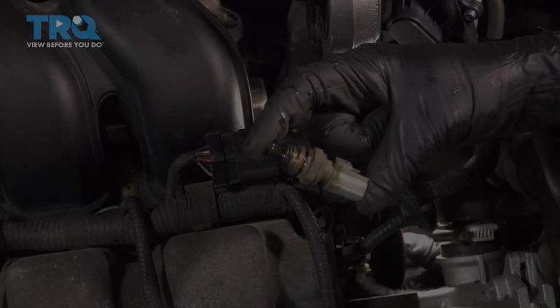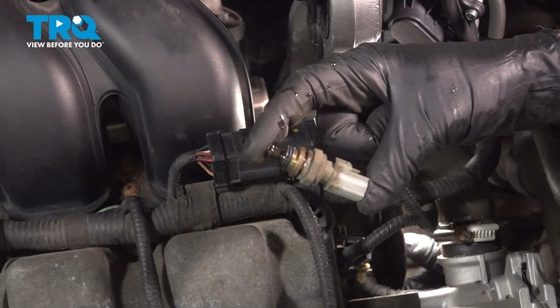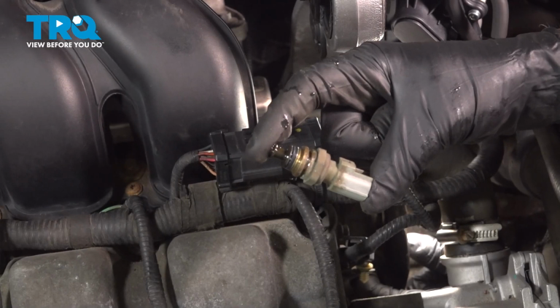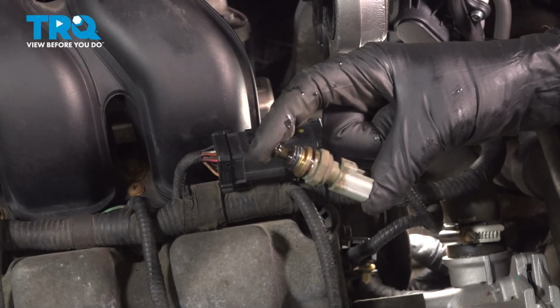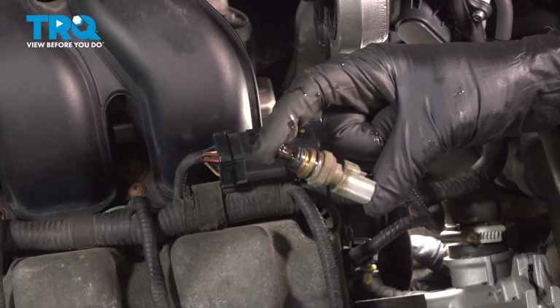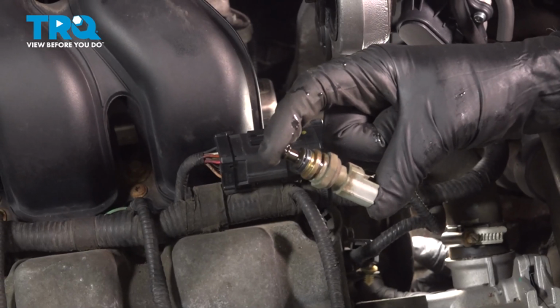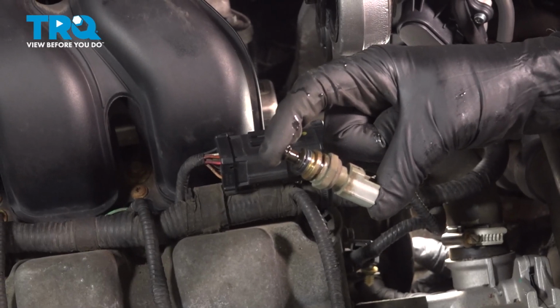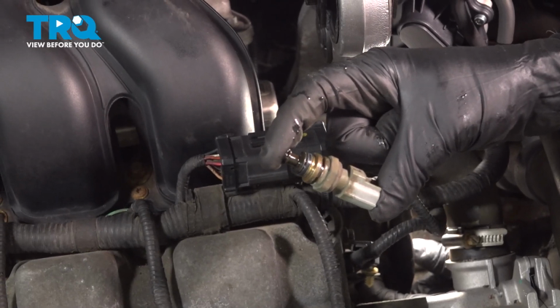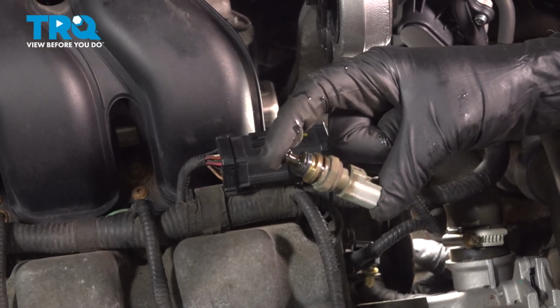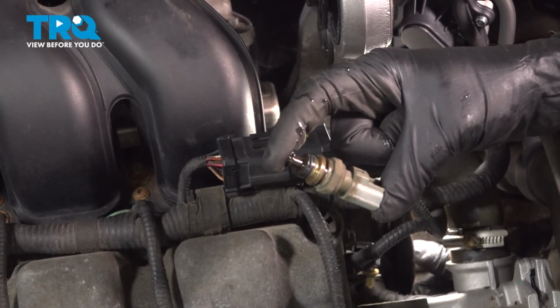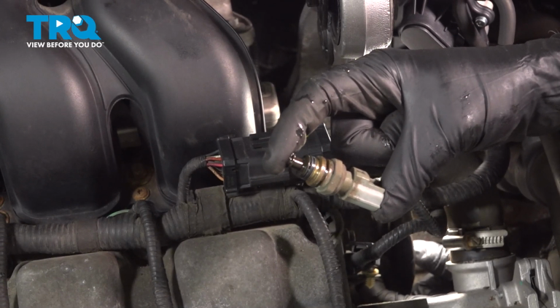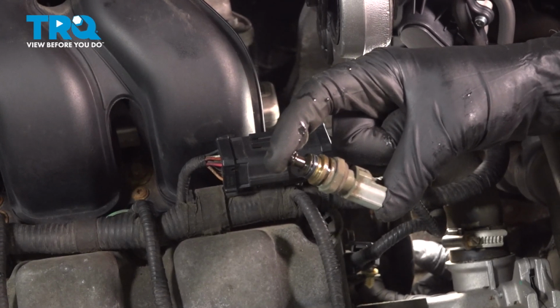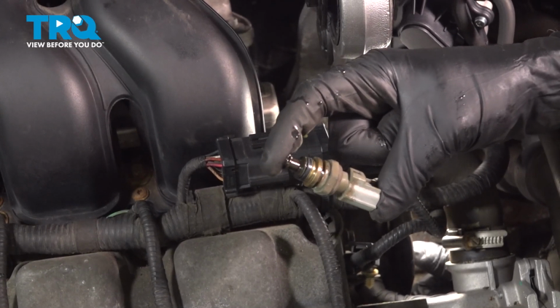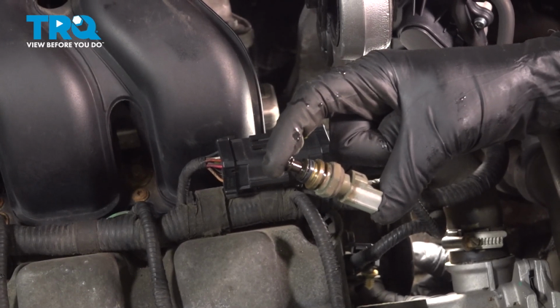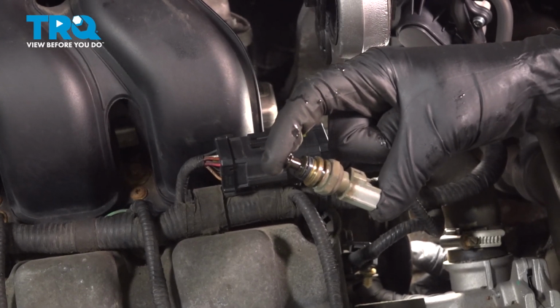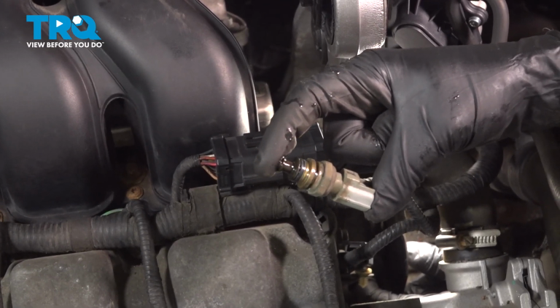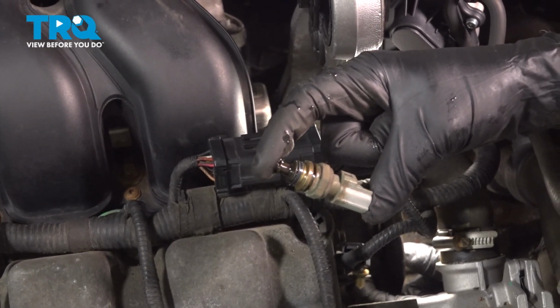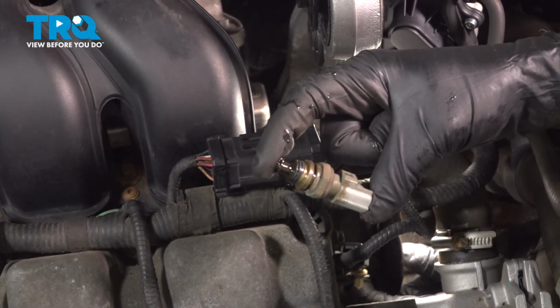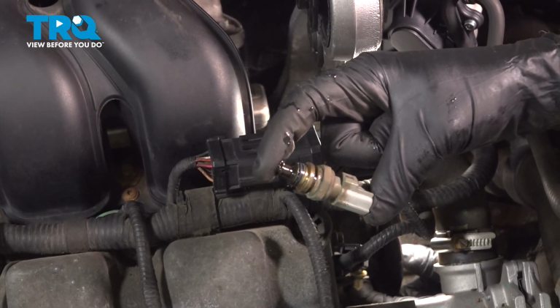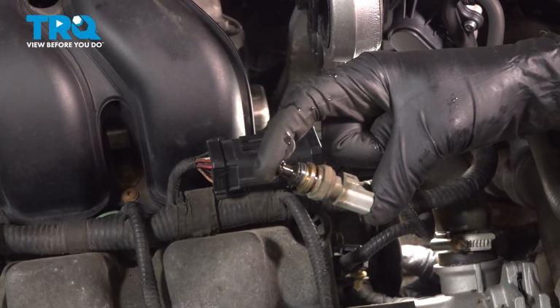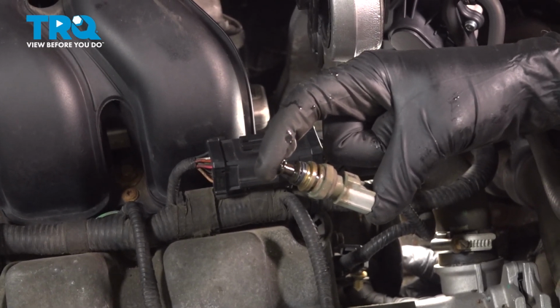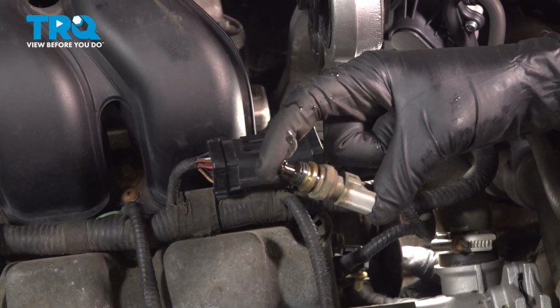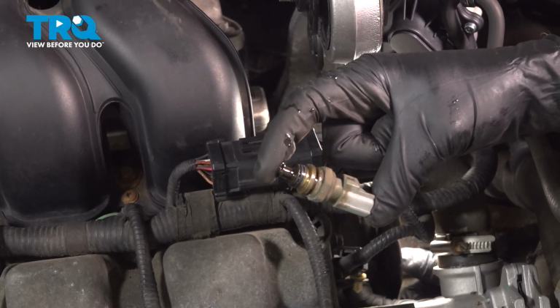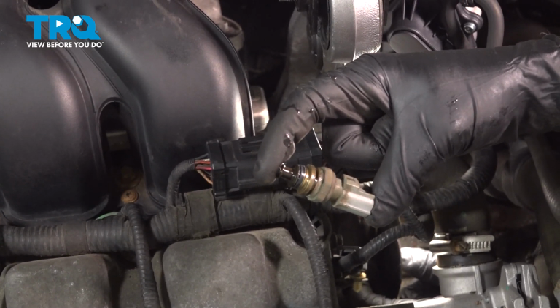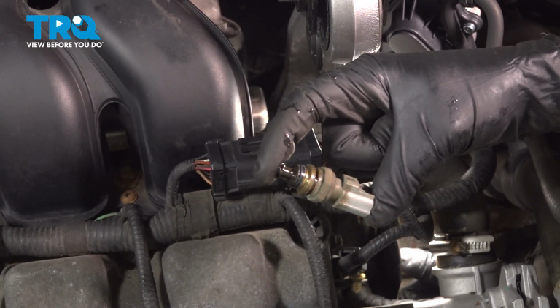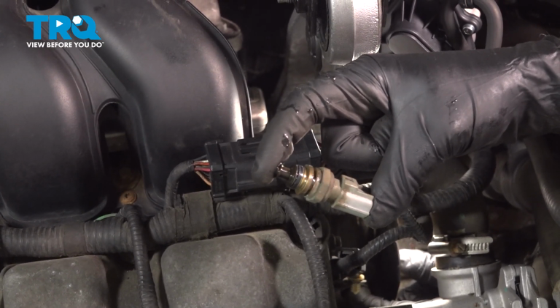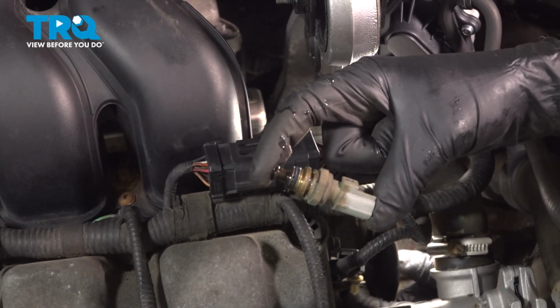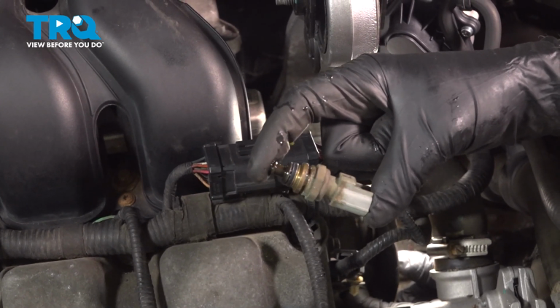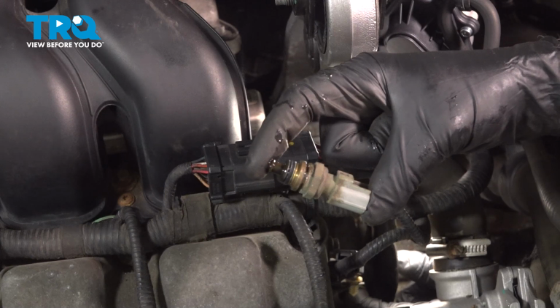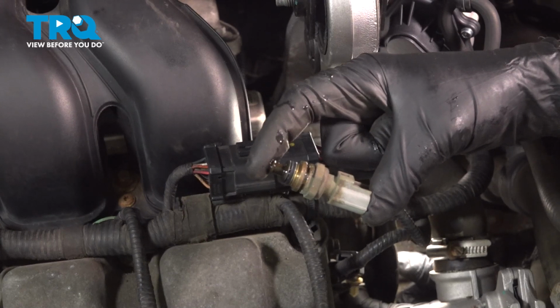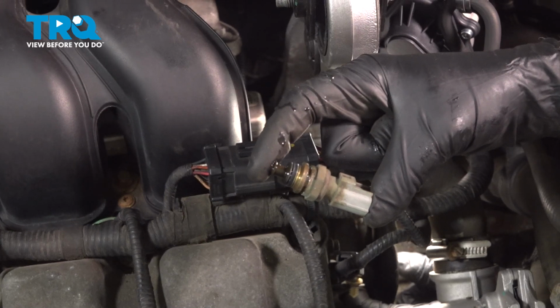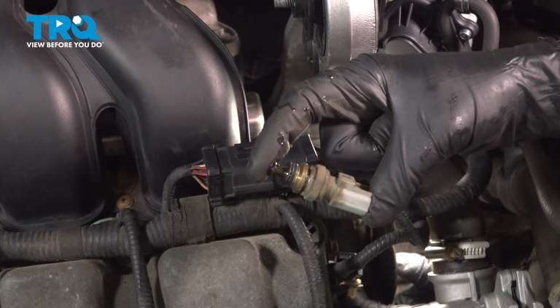In this video, I'm gonna show you how to replace the coolant temperature sensor on this Ford 500. Let's get into it.